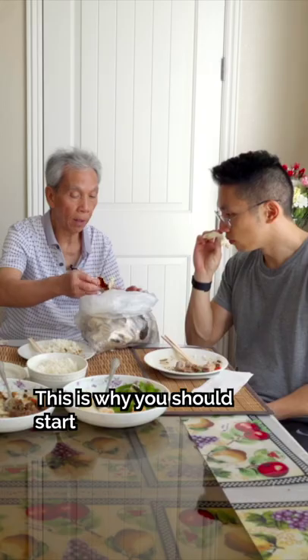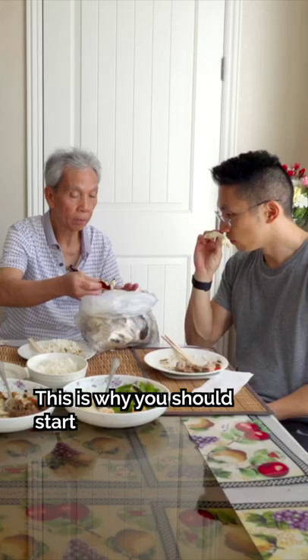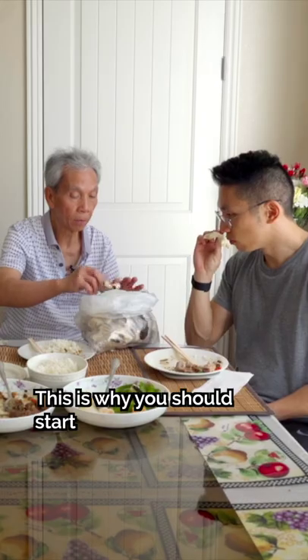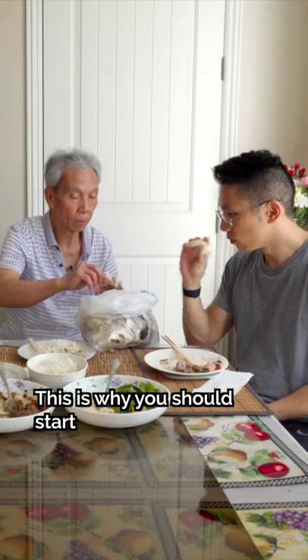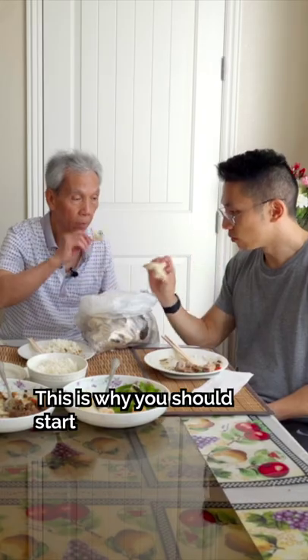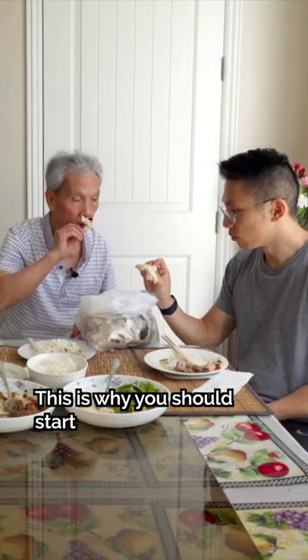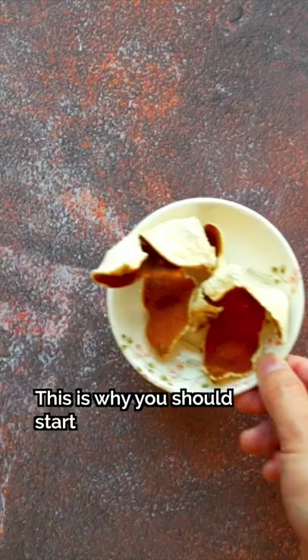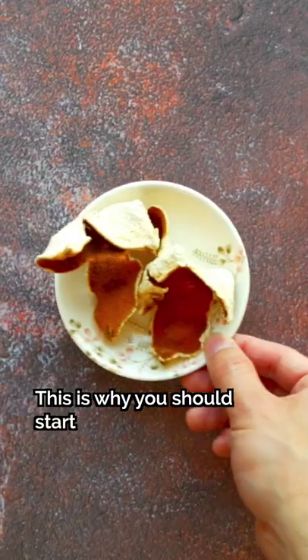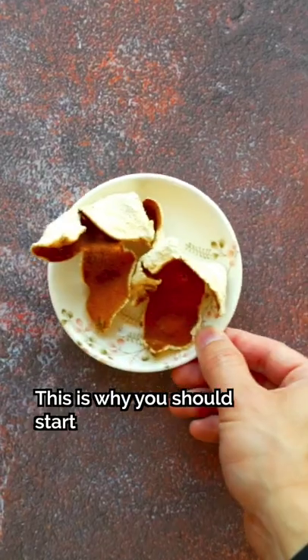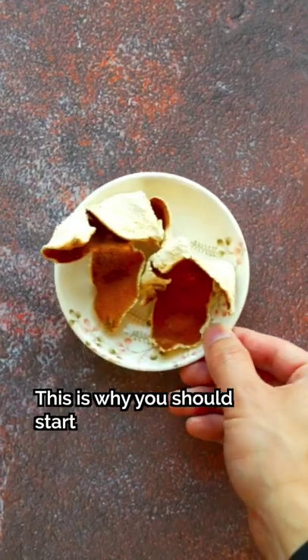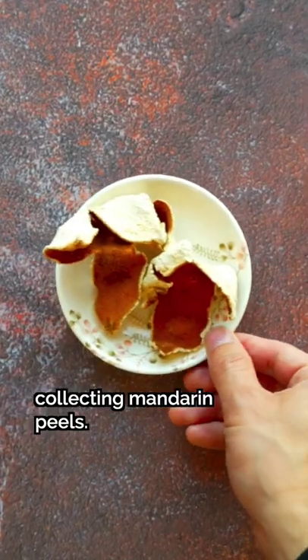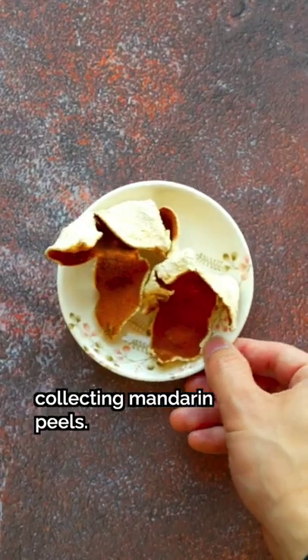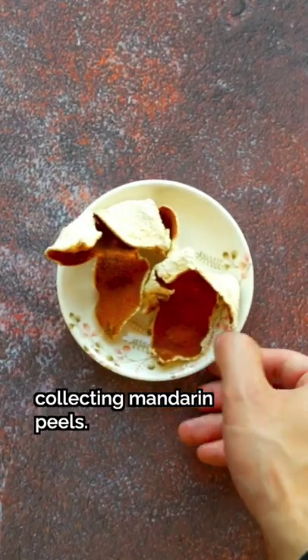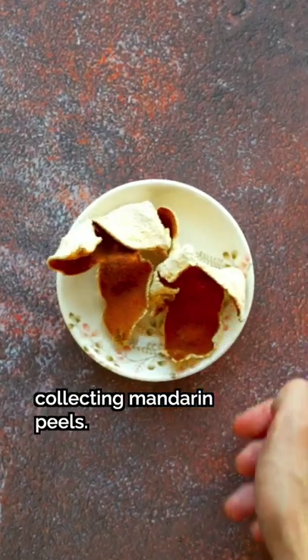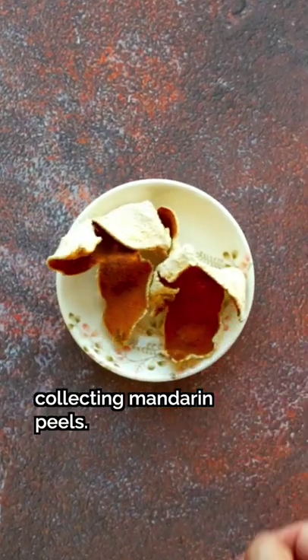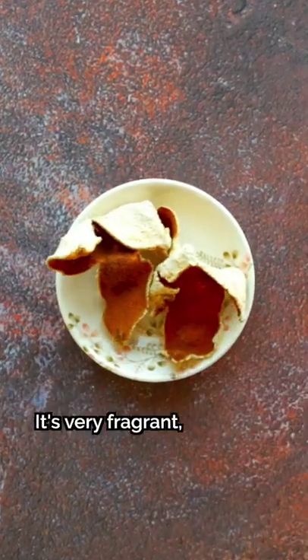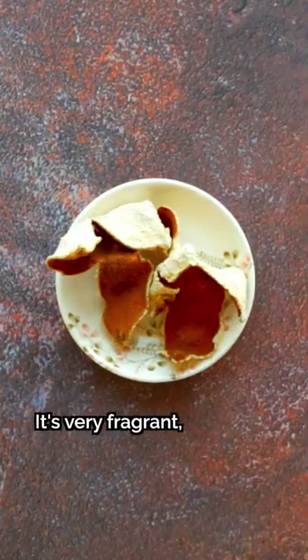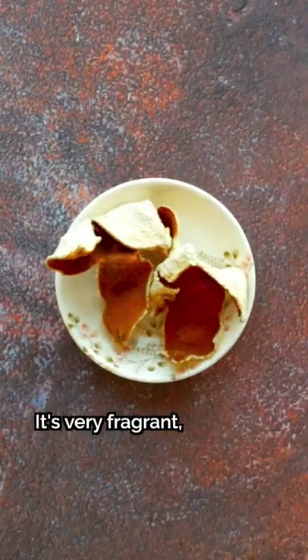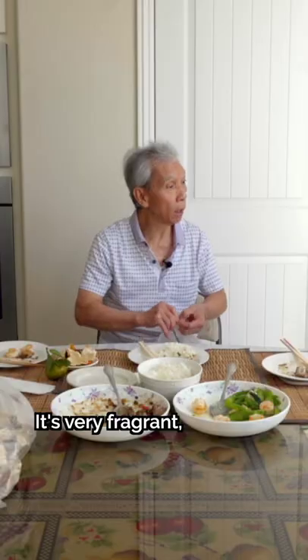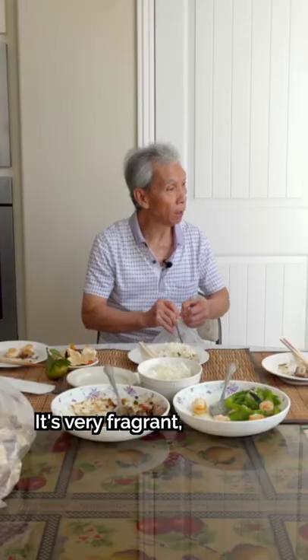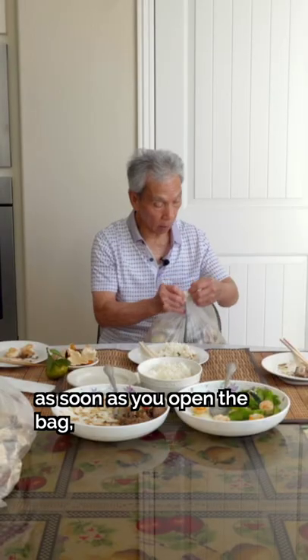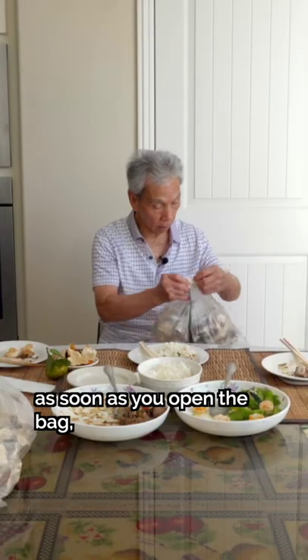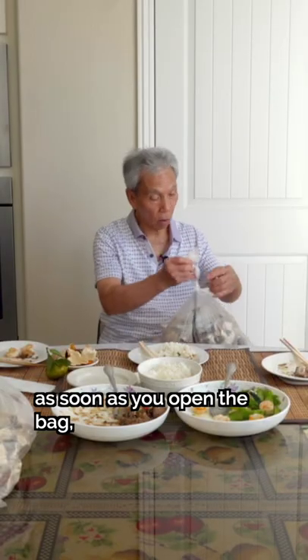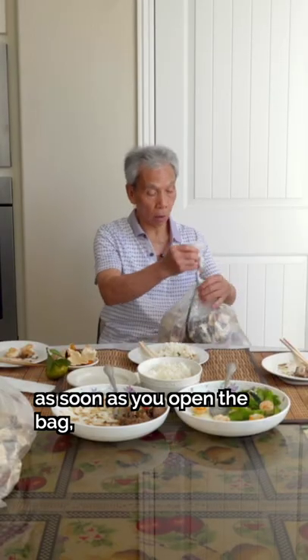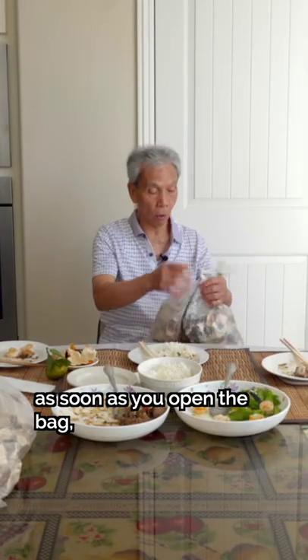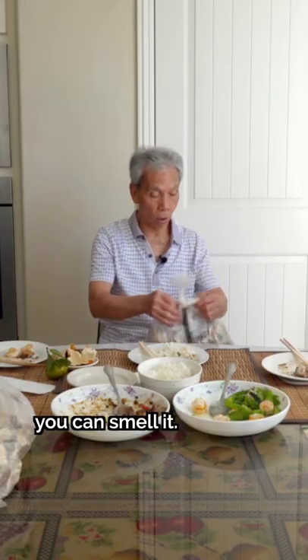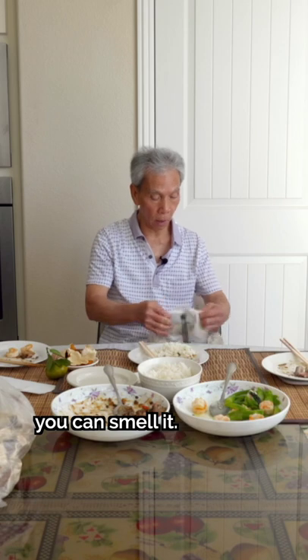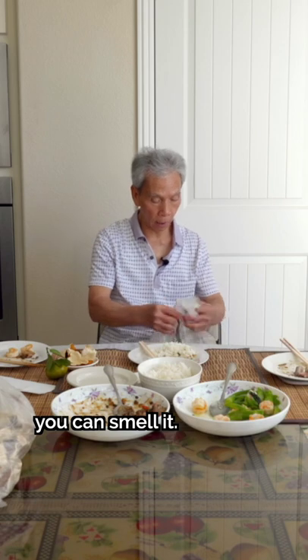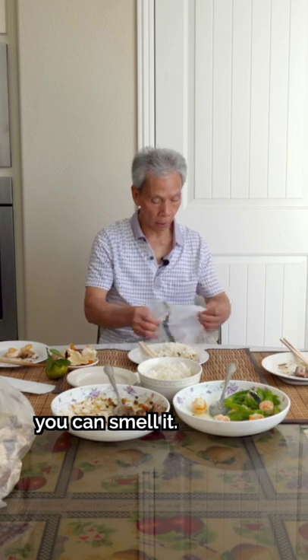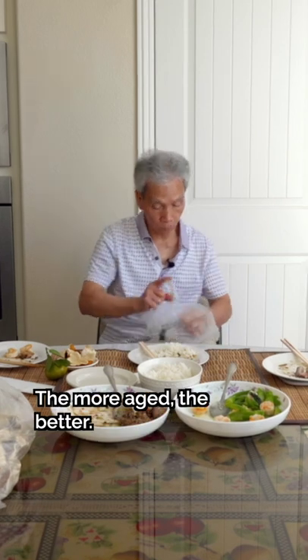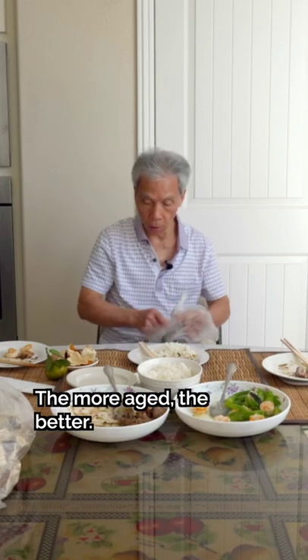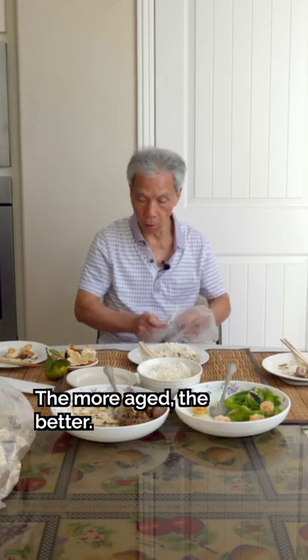This is why you should start collecting mandarin peels. It smells very 香 — you know what? When you open it, it's very 香. It's better to put it on the floor.